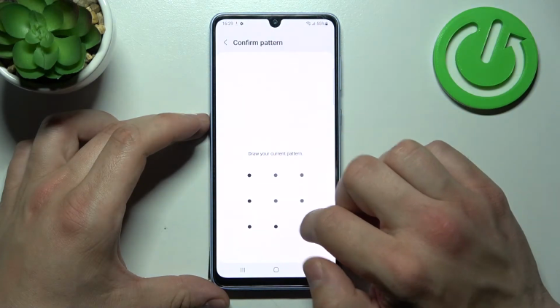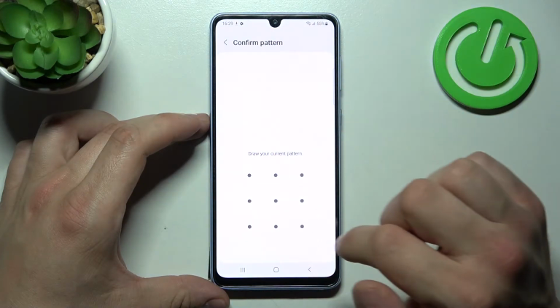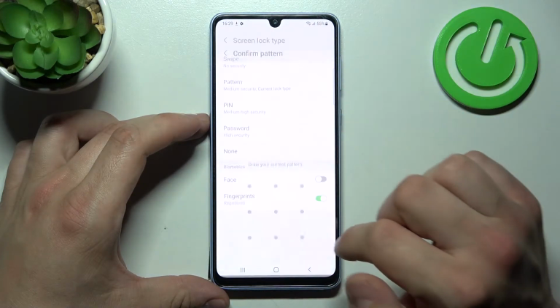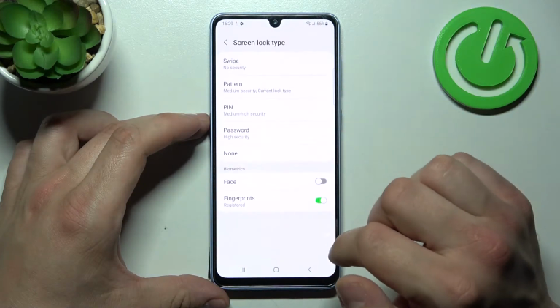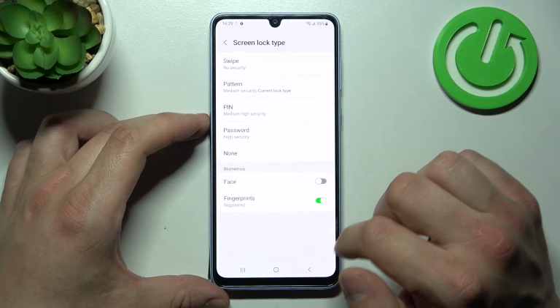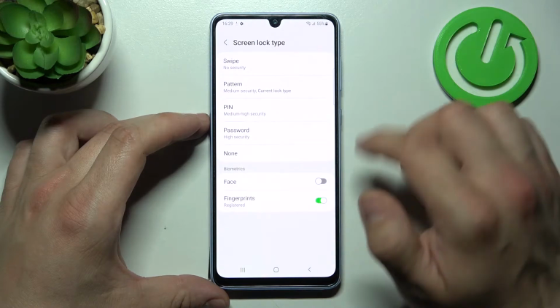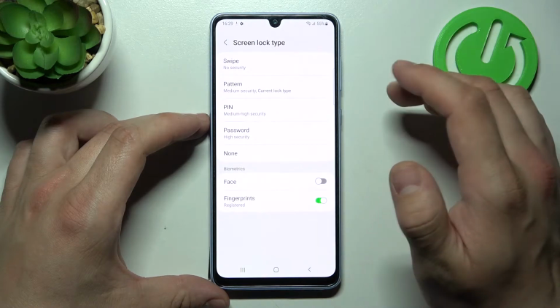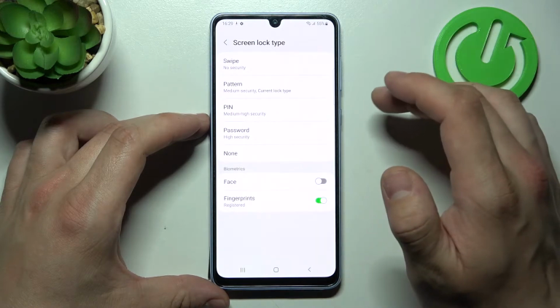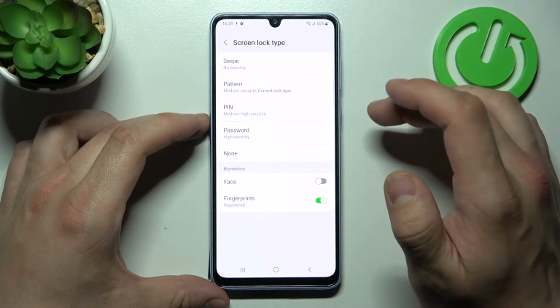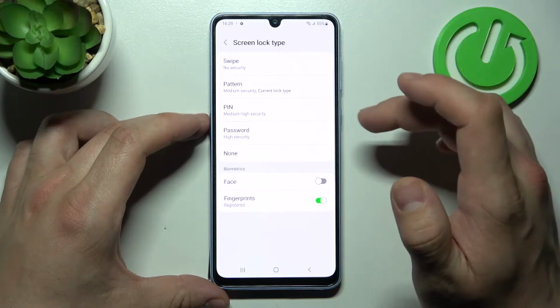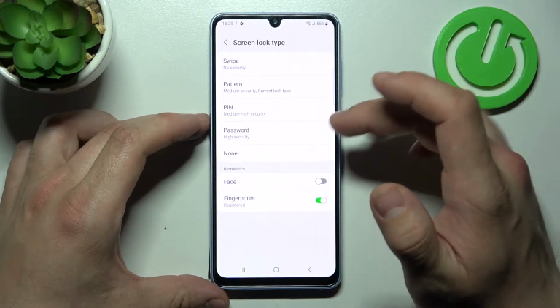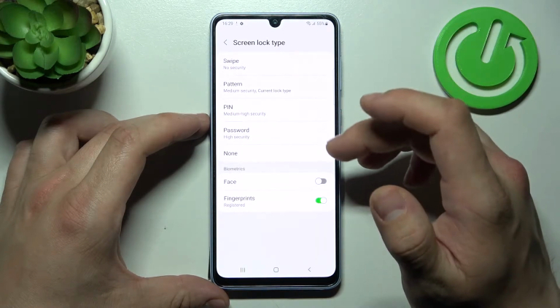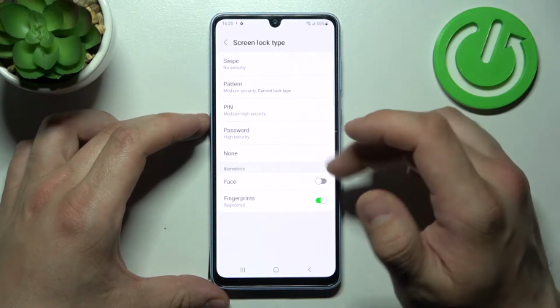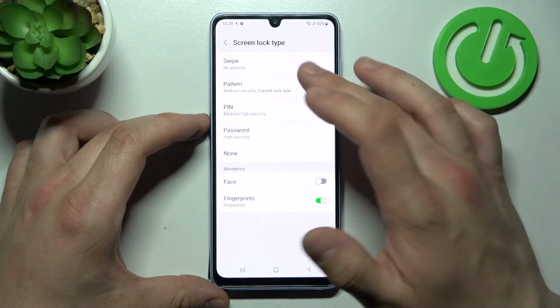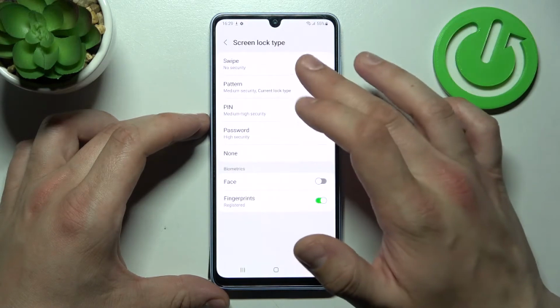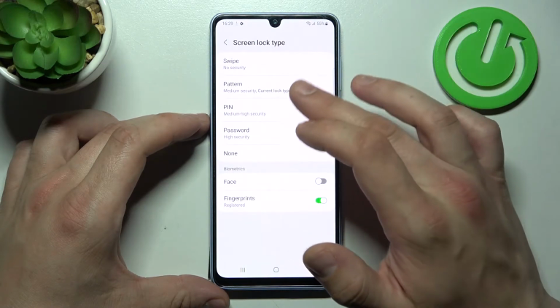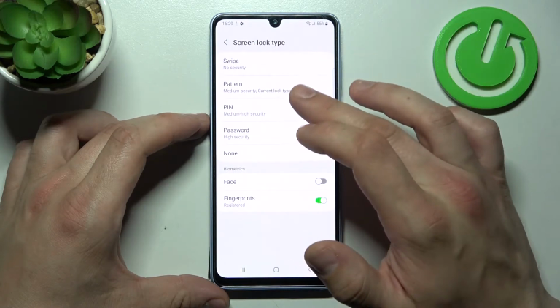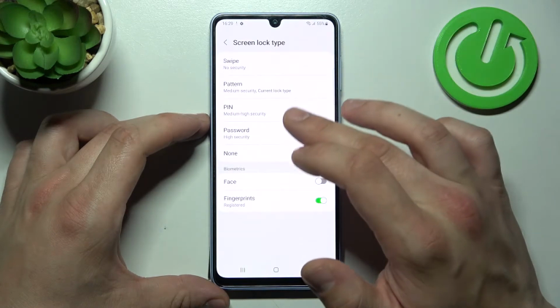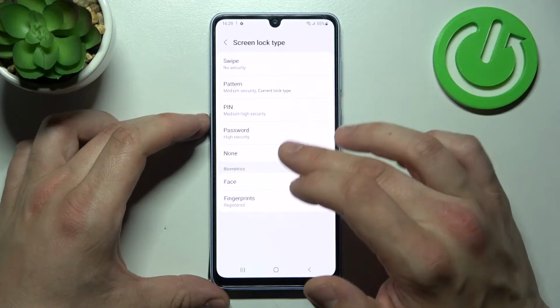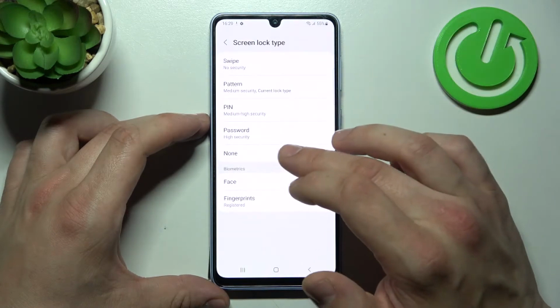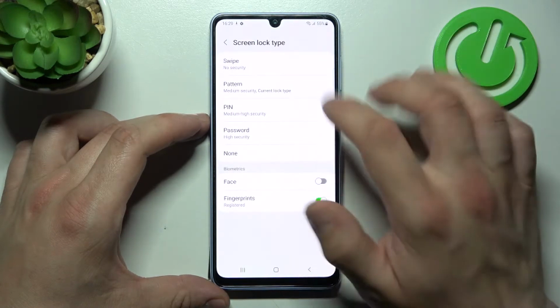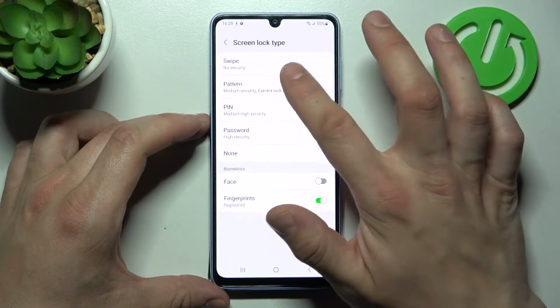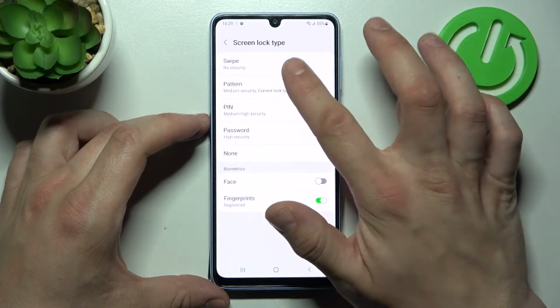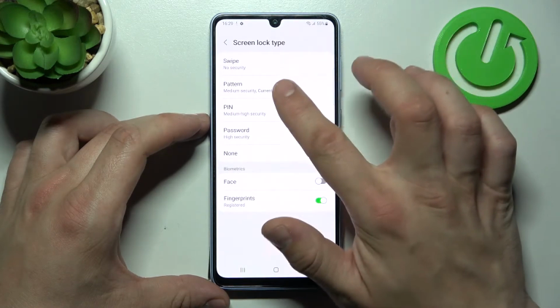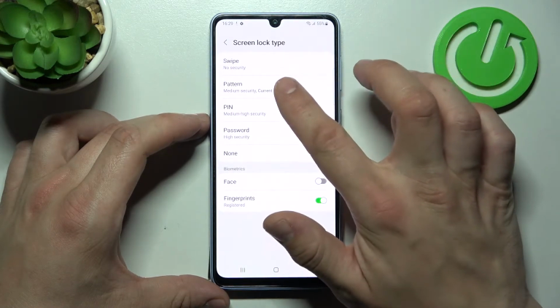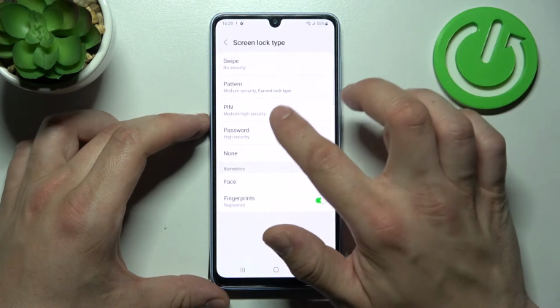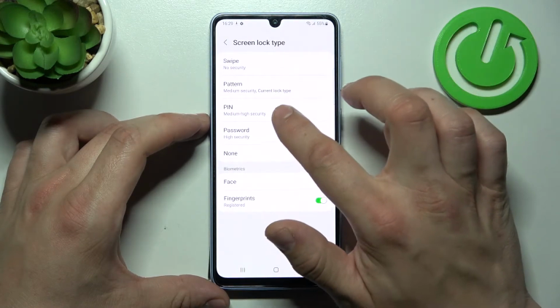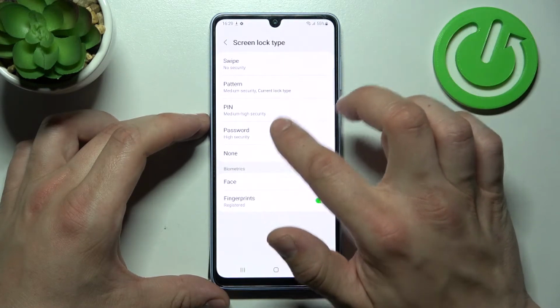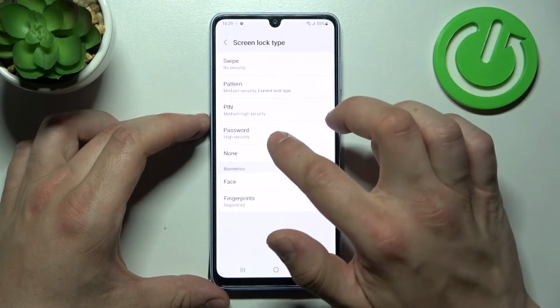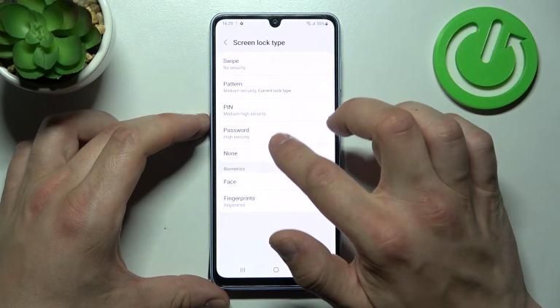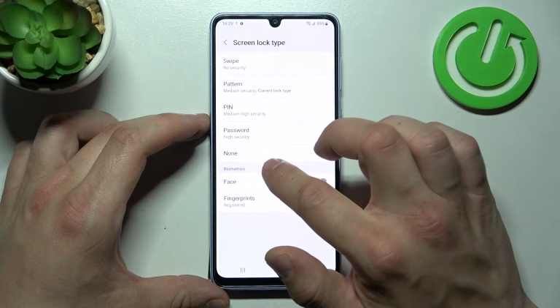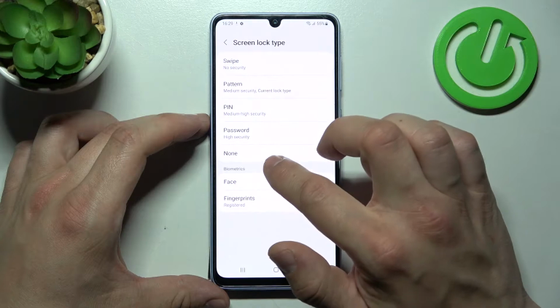Confirm. And as you can see right here, we've got five types of passwords: Swipe, Pattern, Pin, Password, and None.